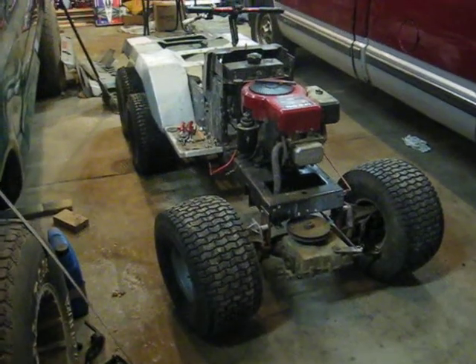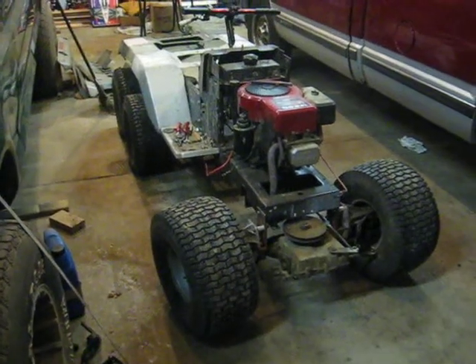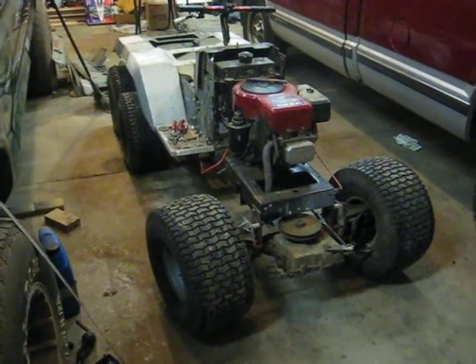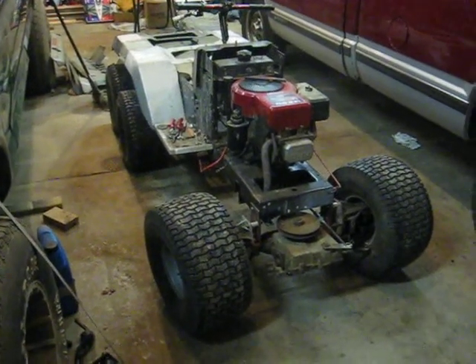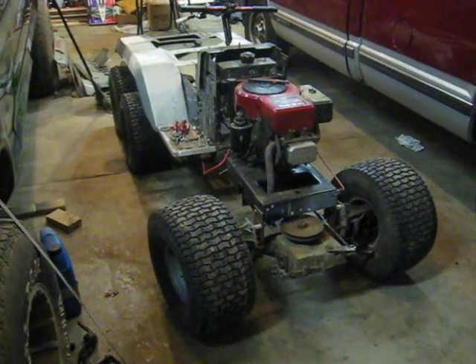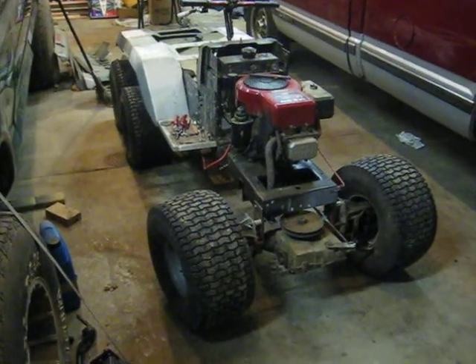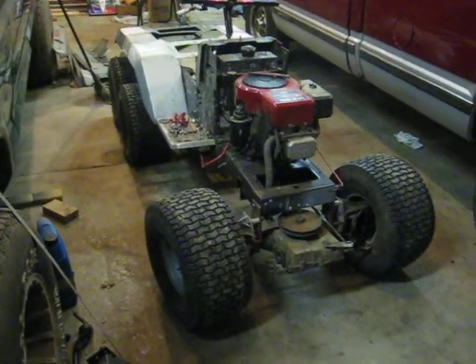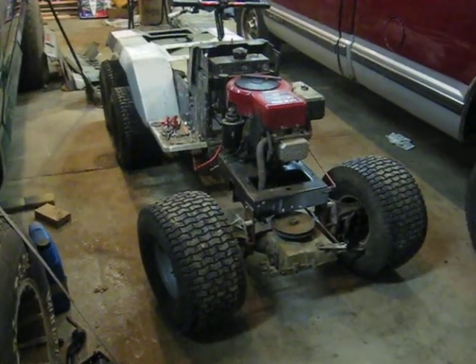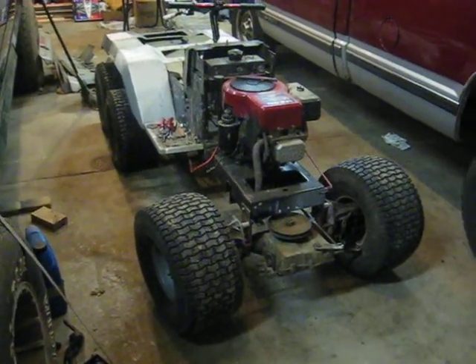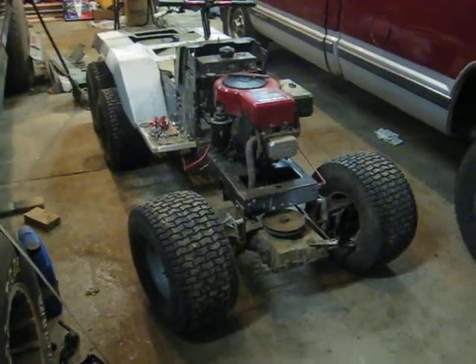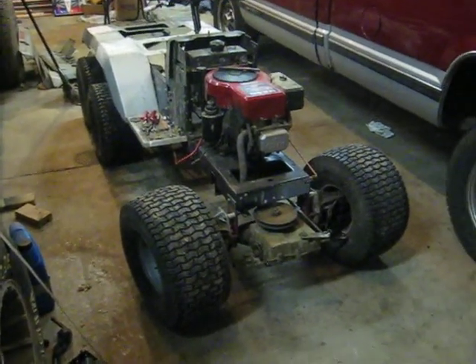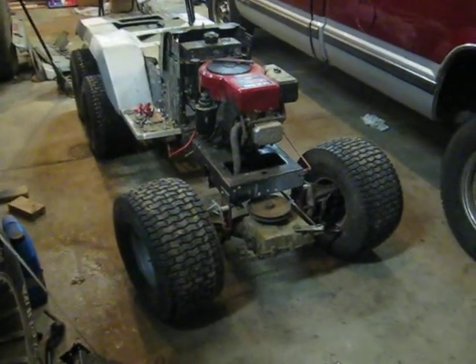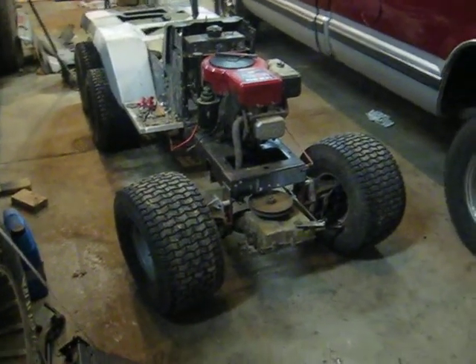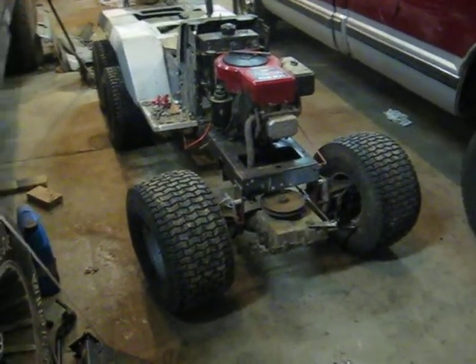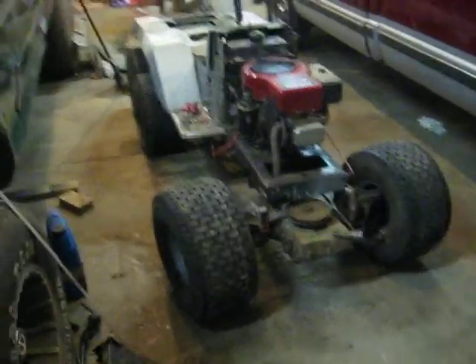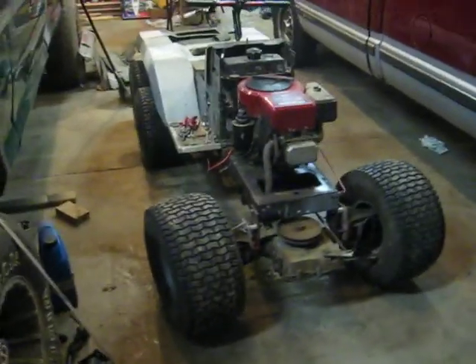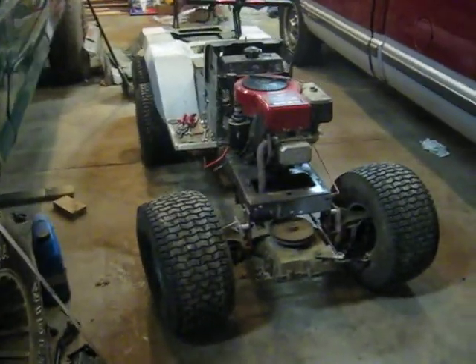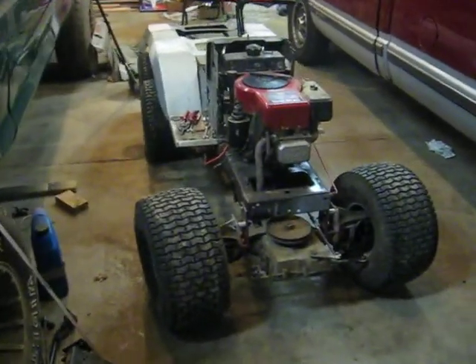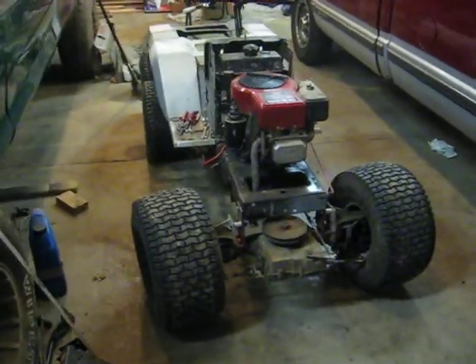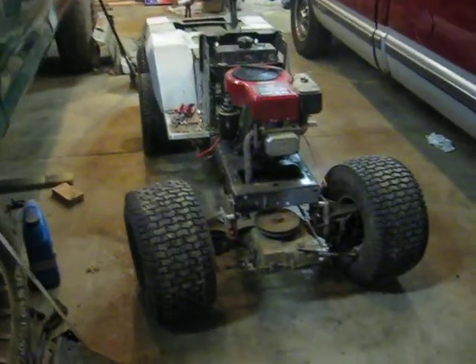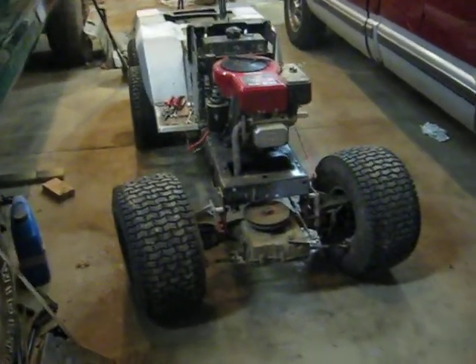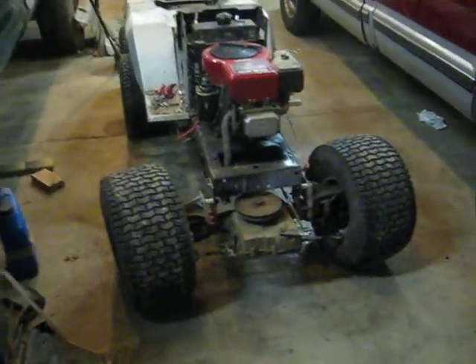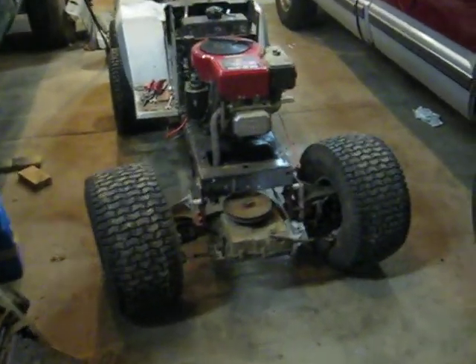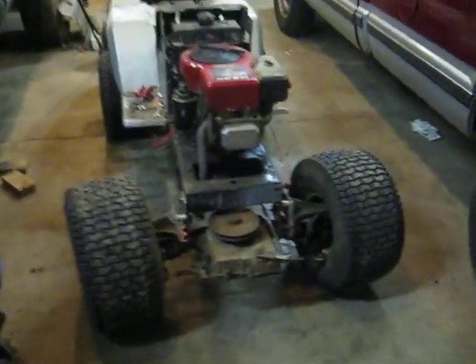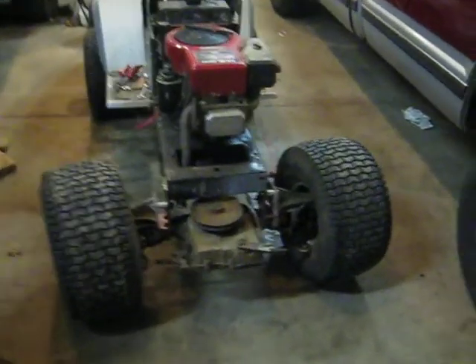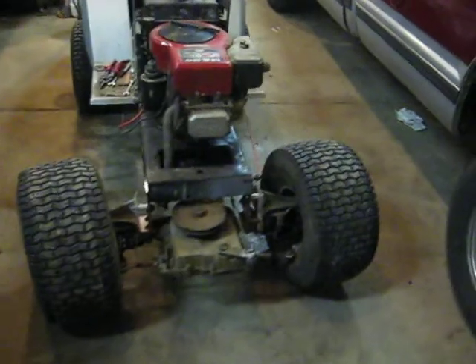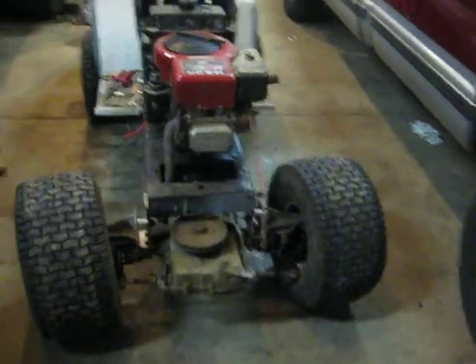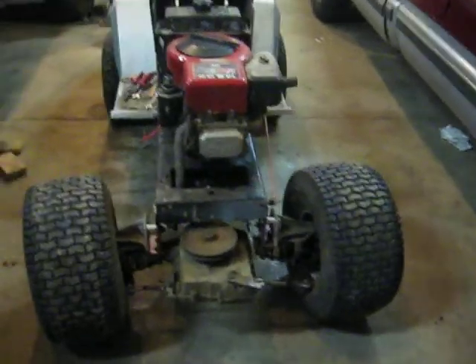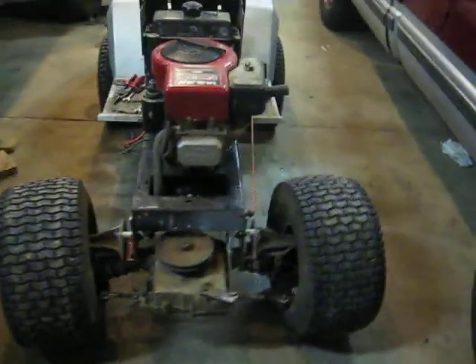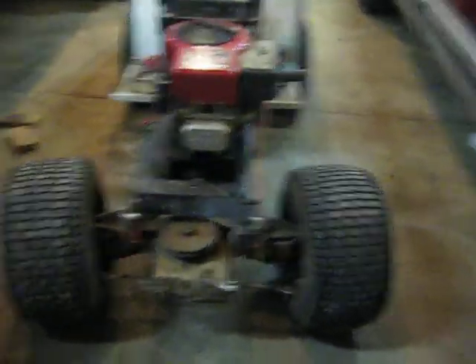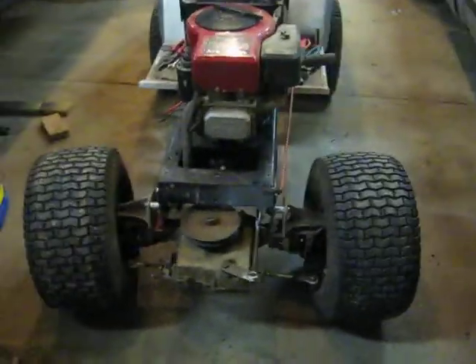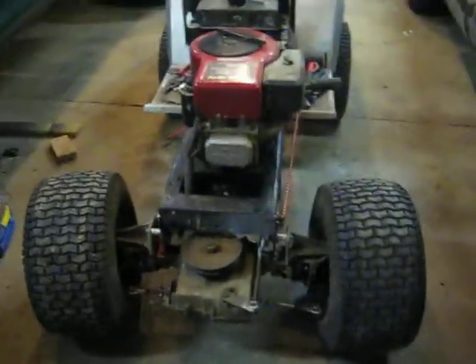Hello YouTube, it's Small Town Tractors here. I'm just showing you a Craftsman 6x6 that I've been working on.